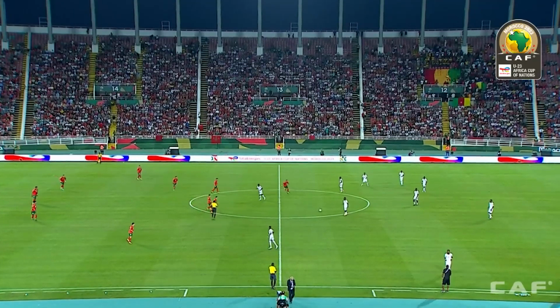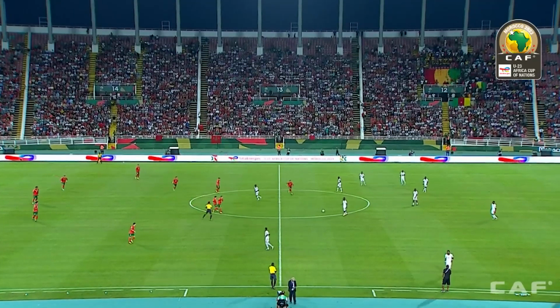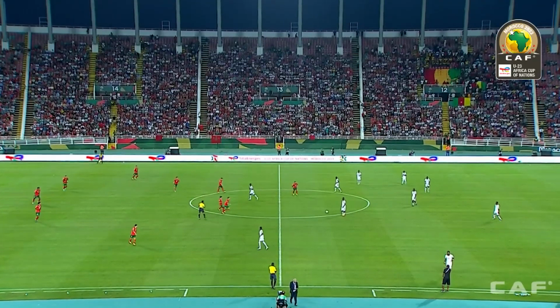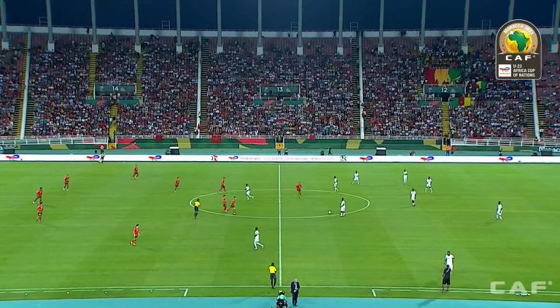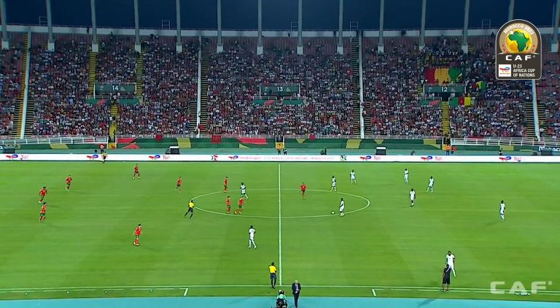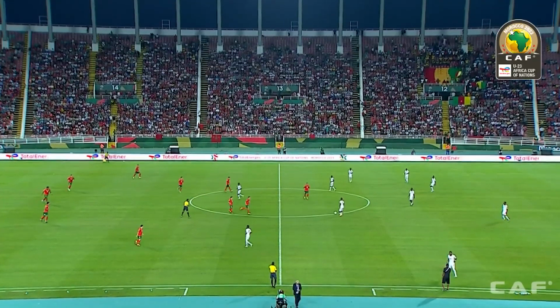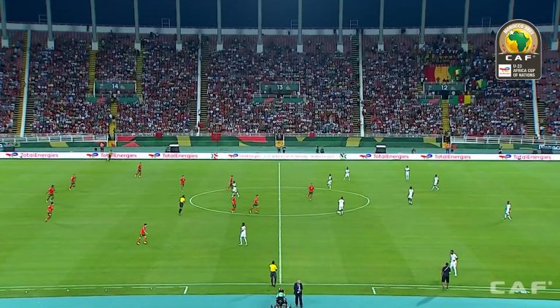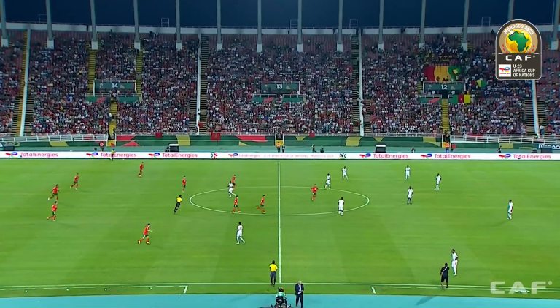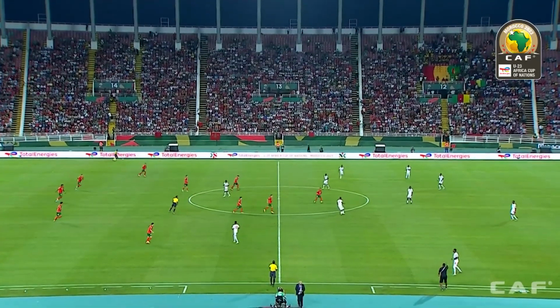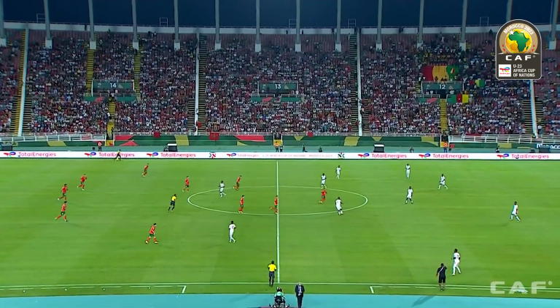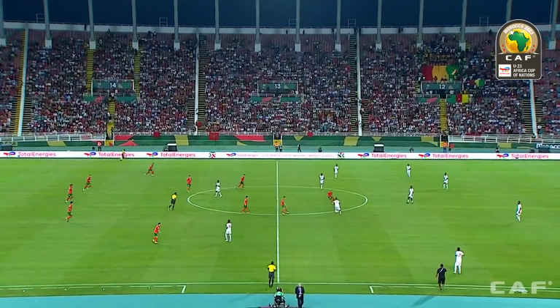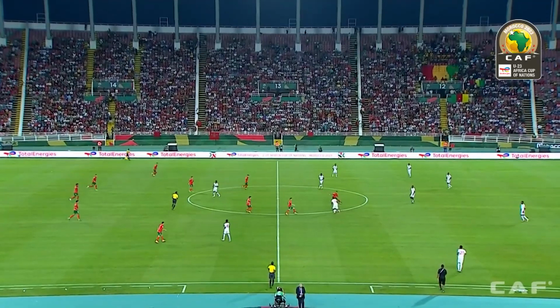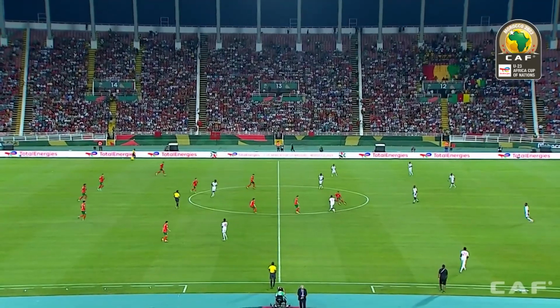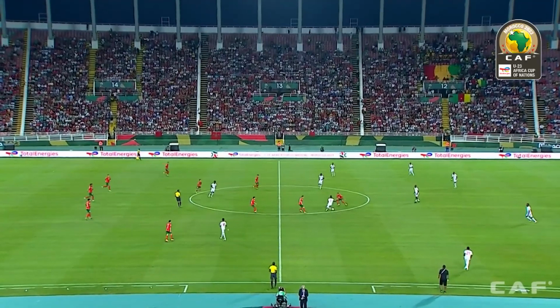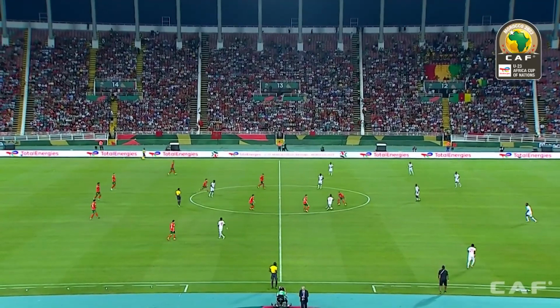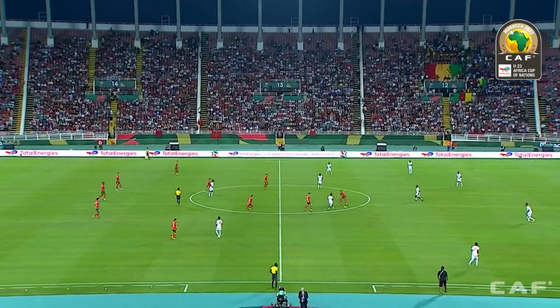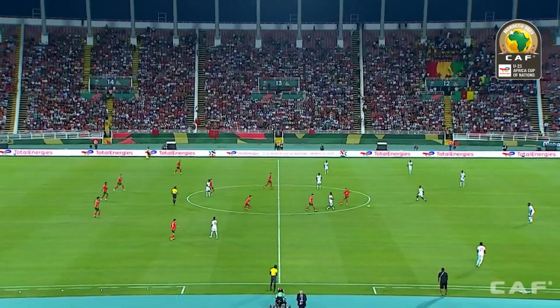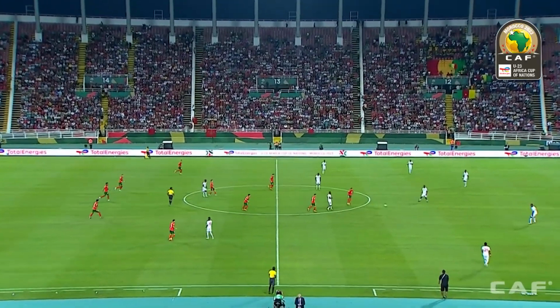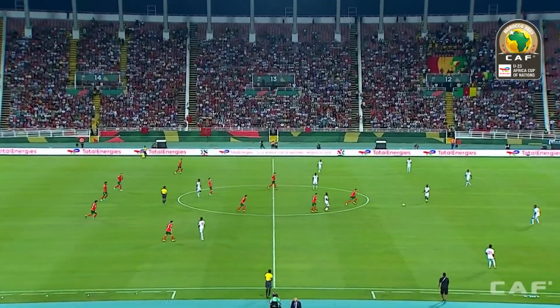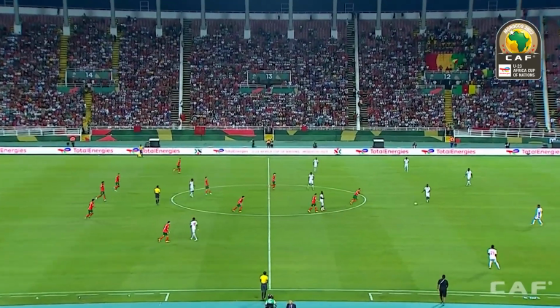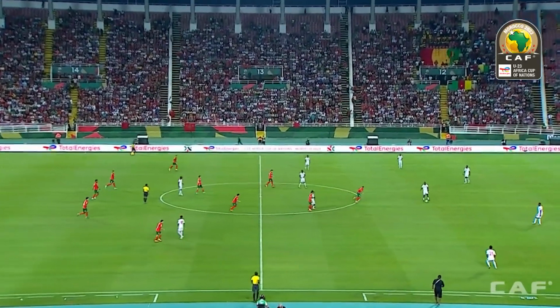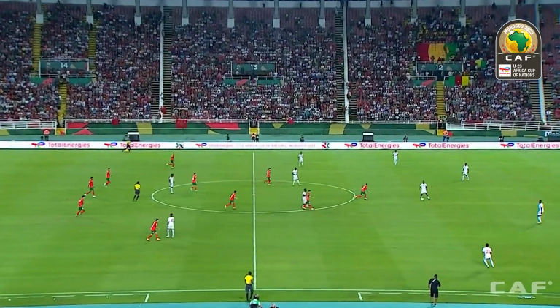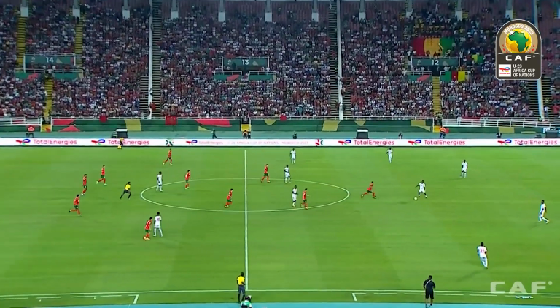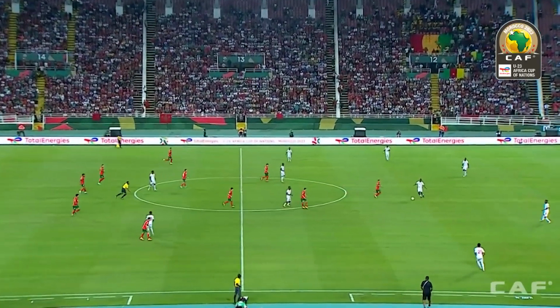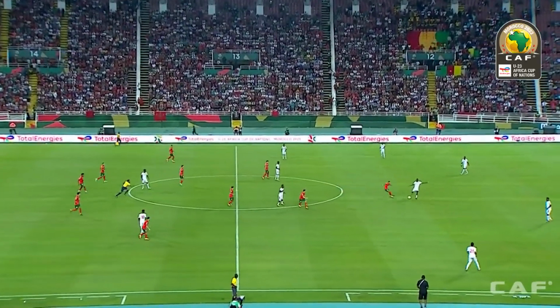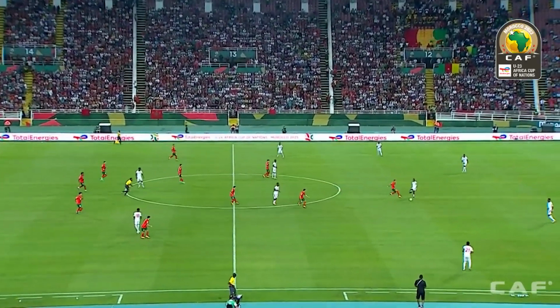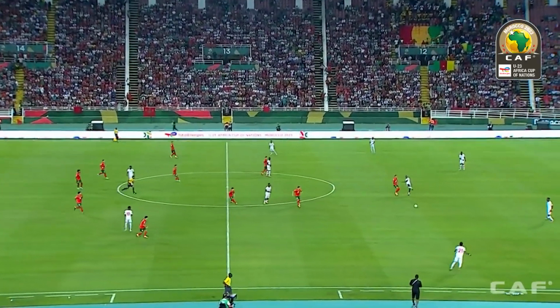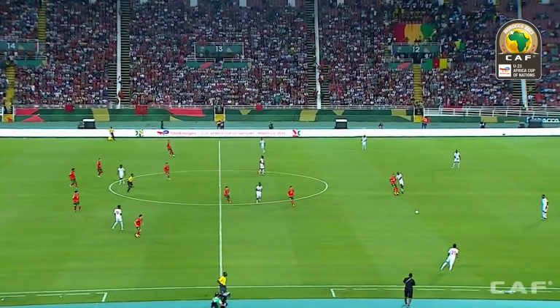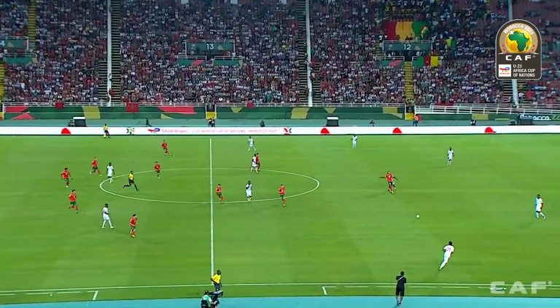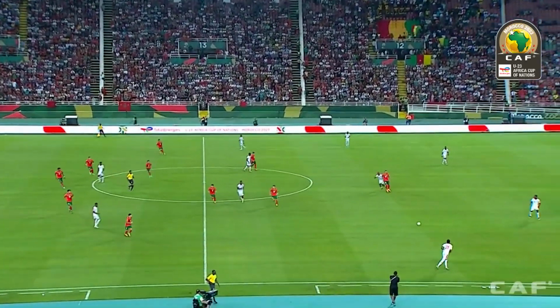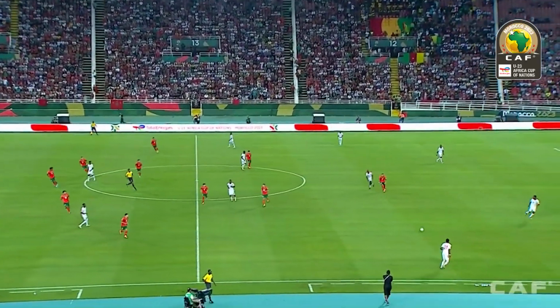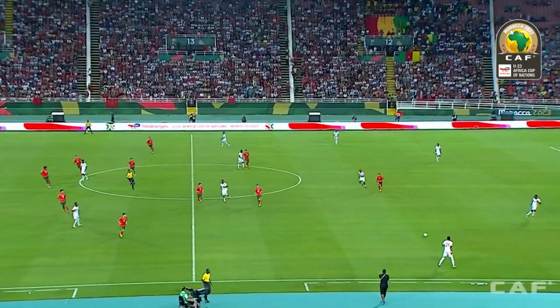And we're underway here in Rabat, the opening game of the Under-23 Africa Cup of Nations.